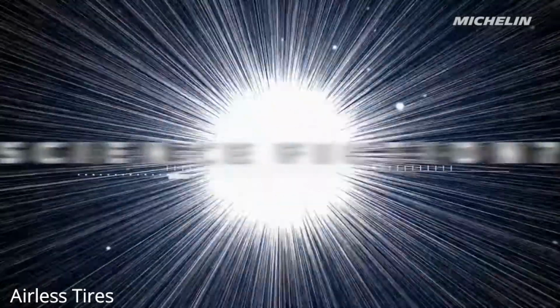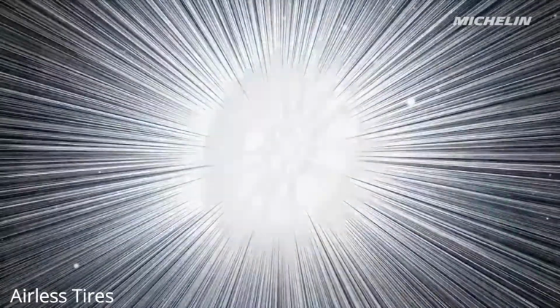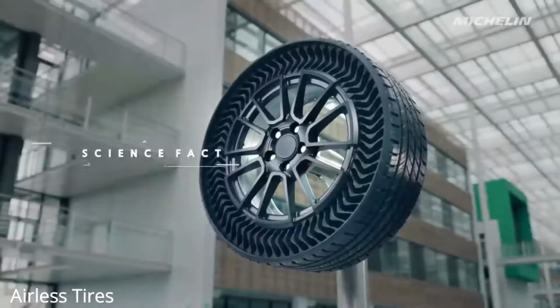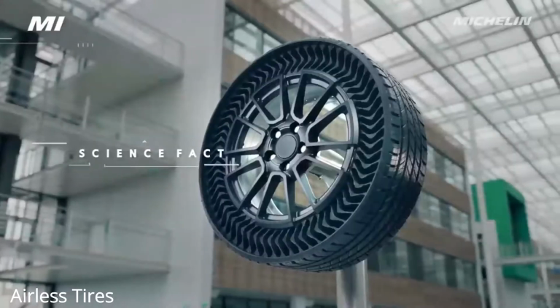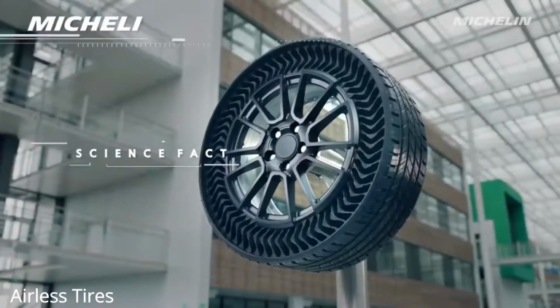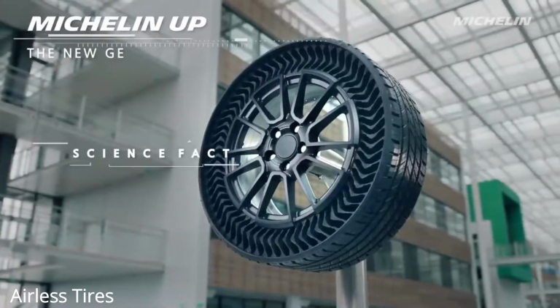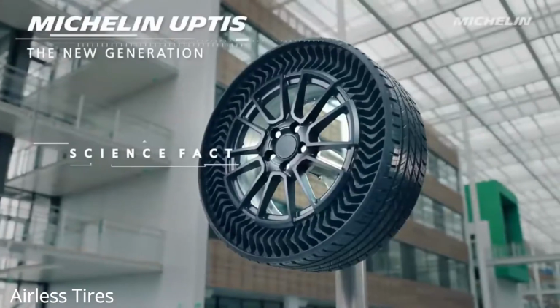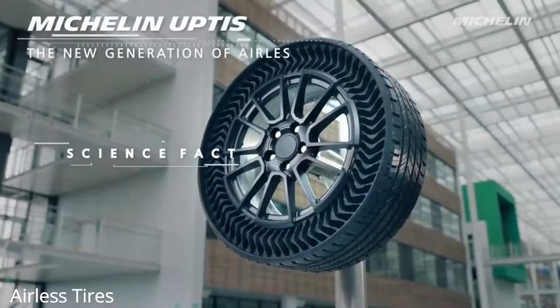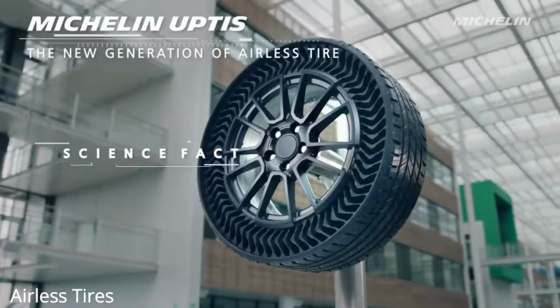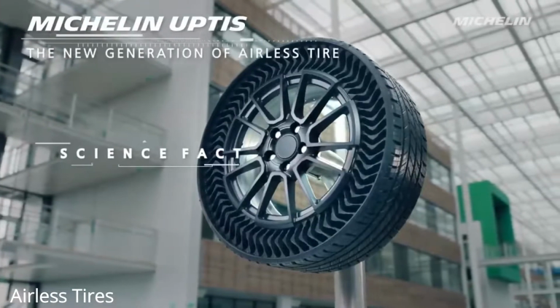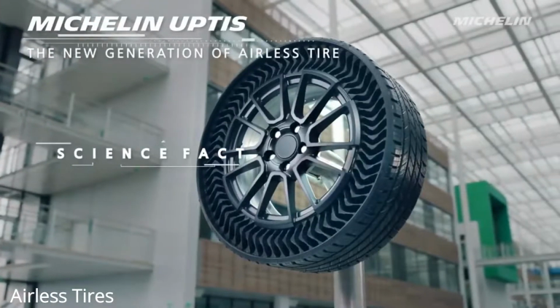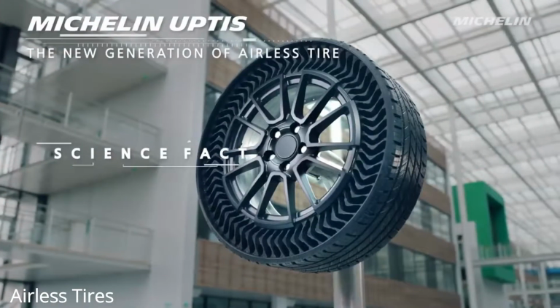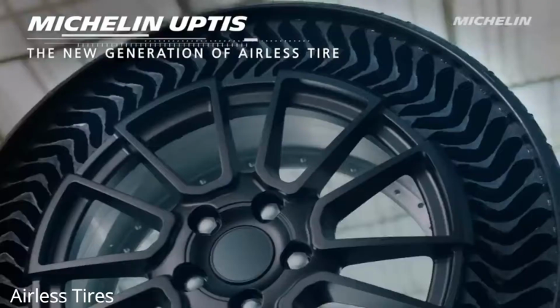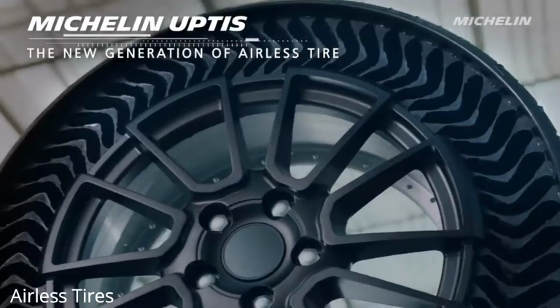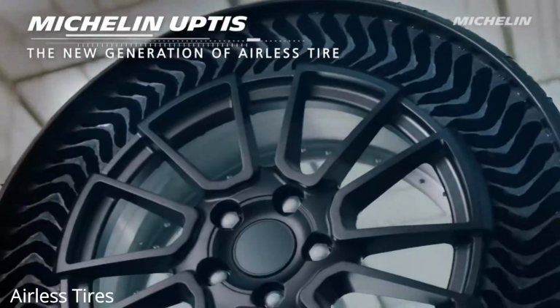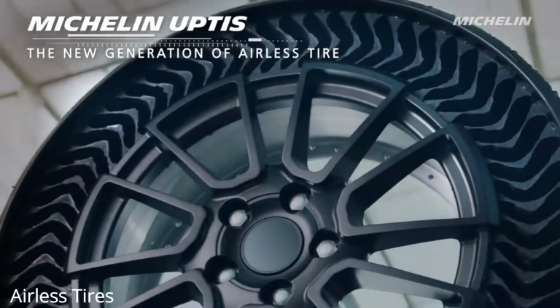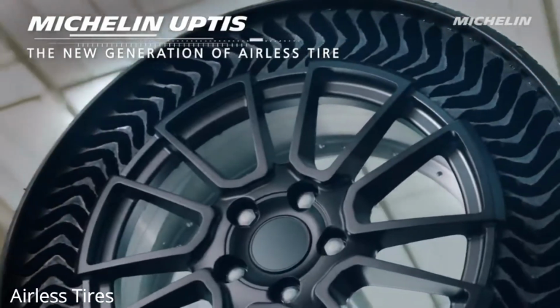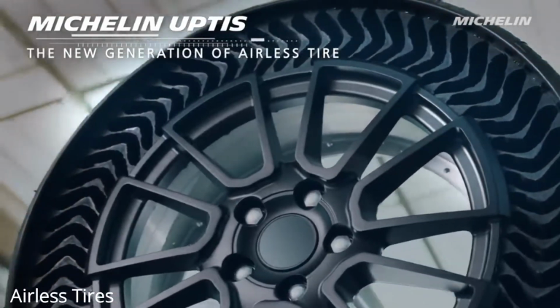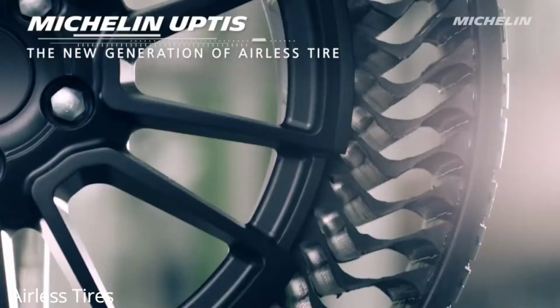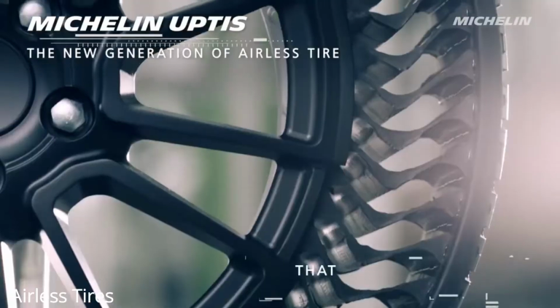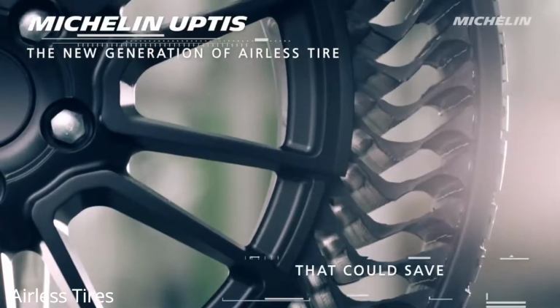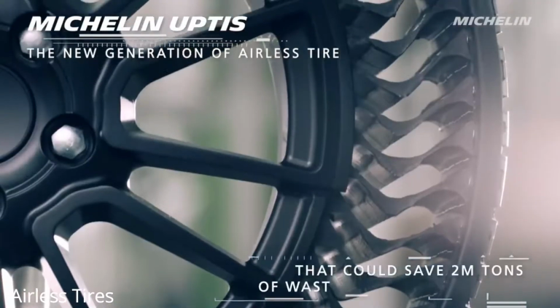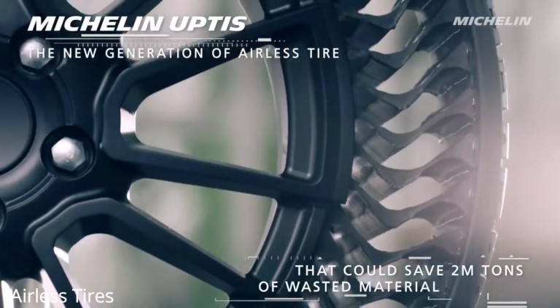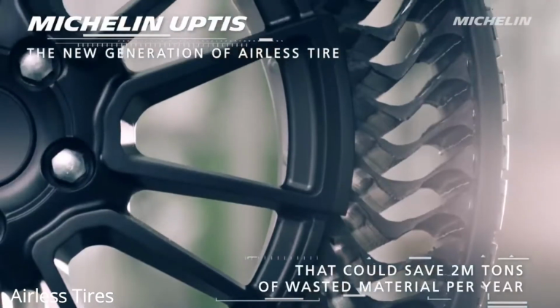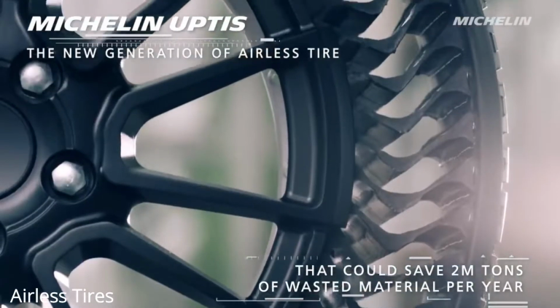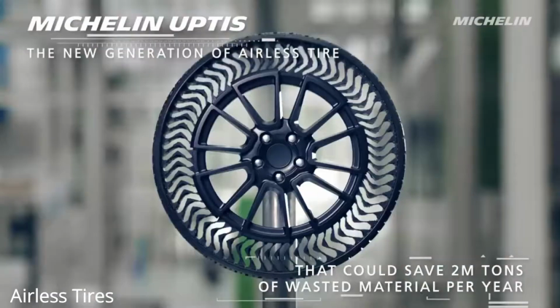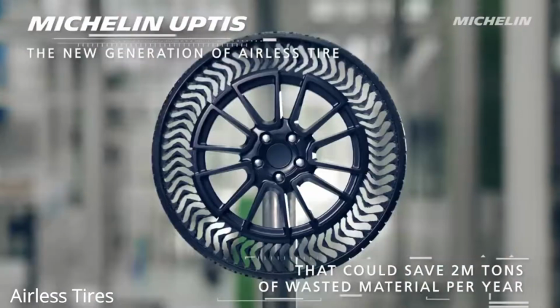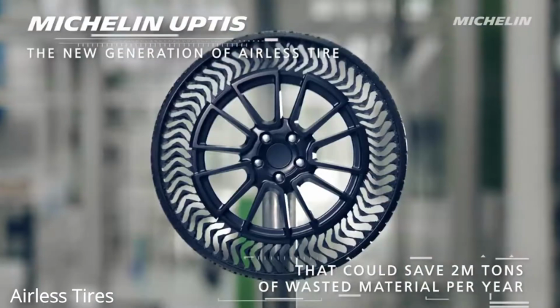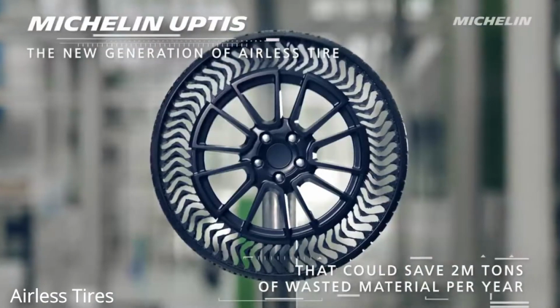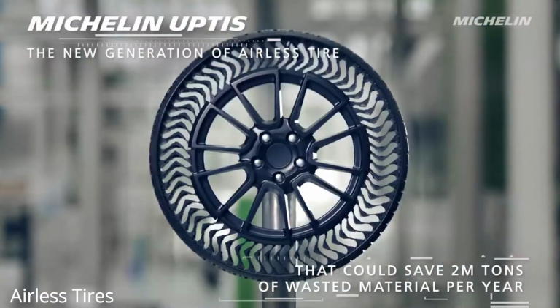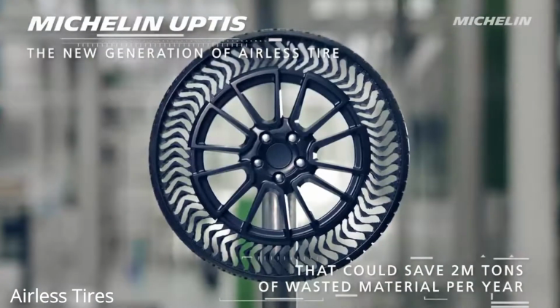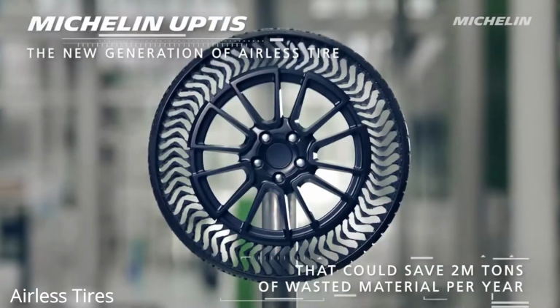Currently these airless tires are heavier than normal tires, but in the near future they could be made lighter and could reduce the total weight of the vehicle.